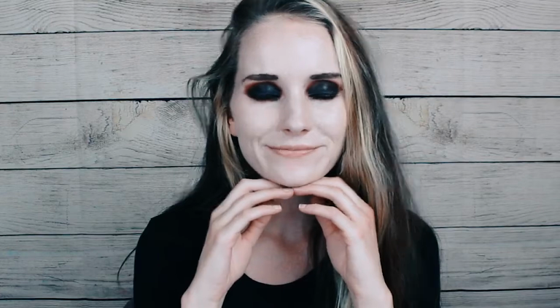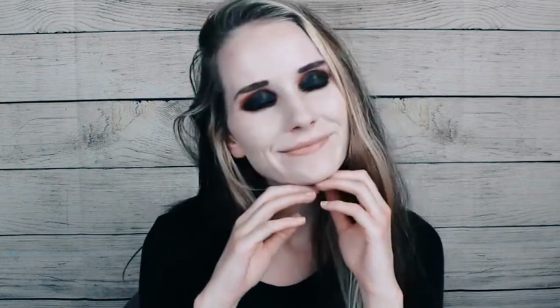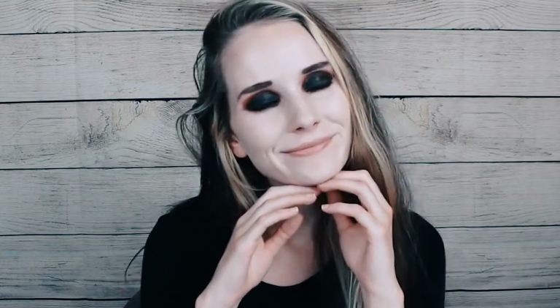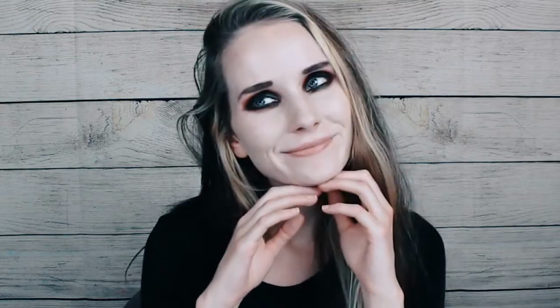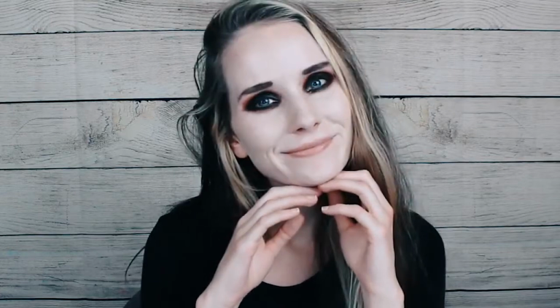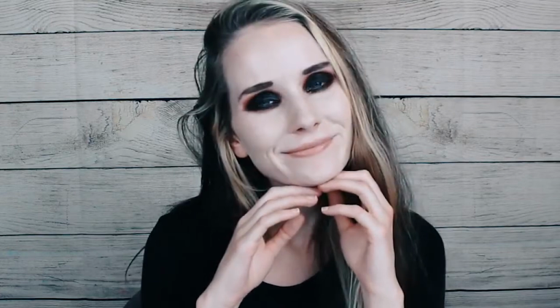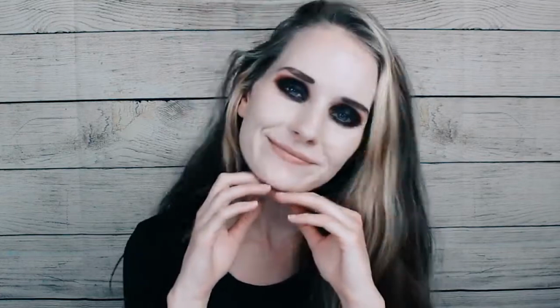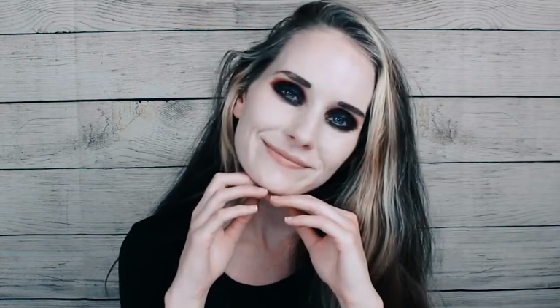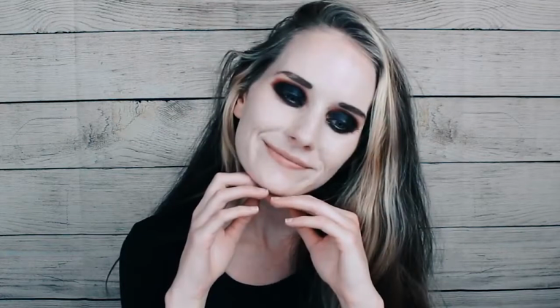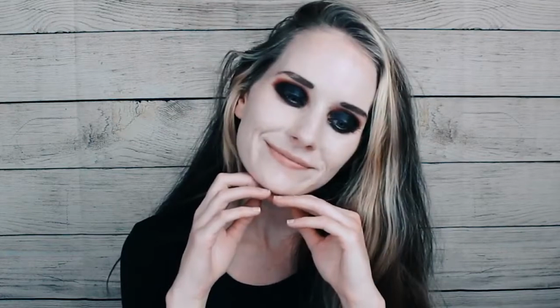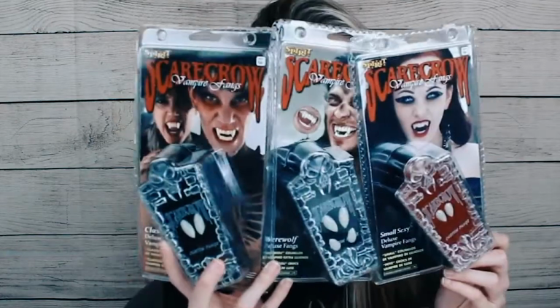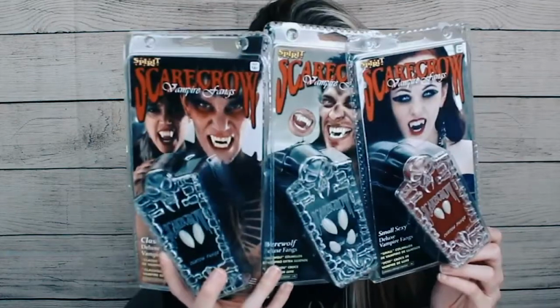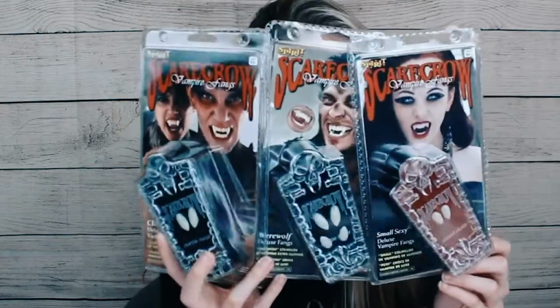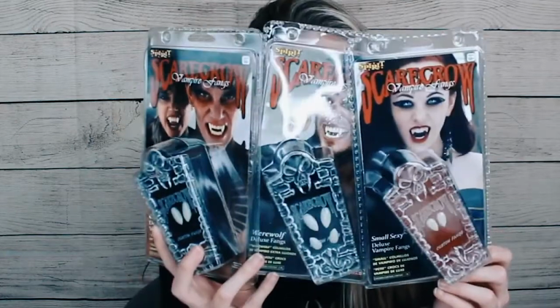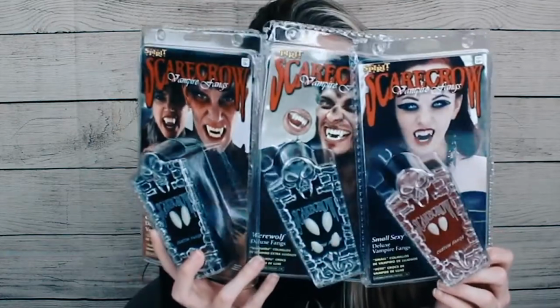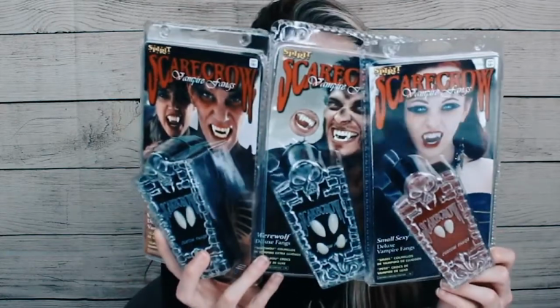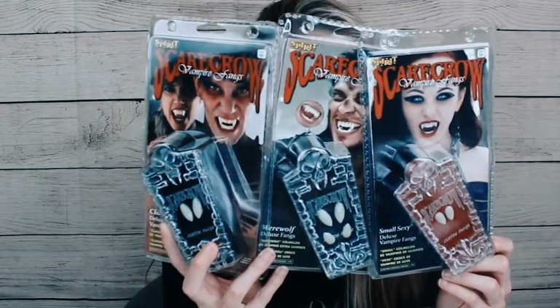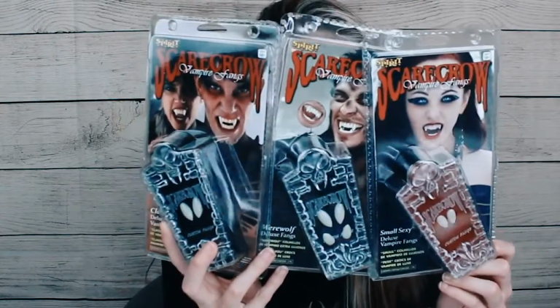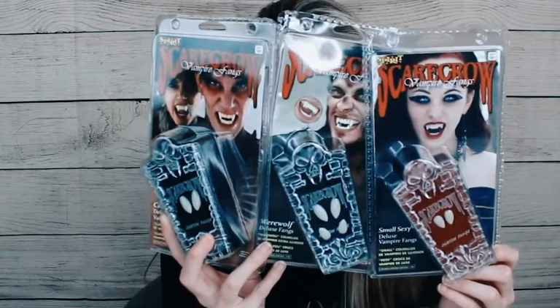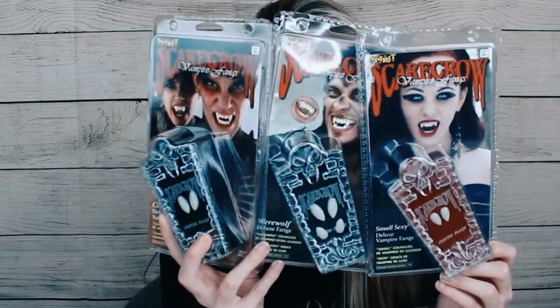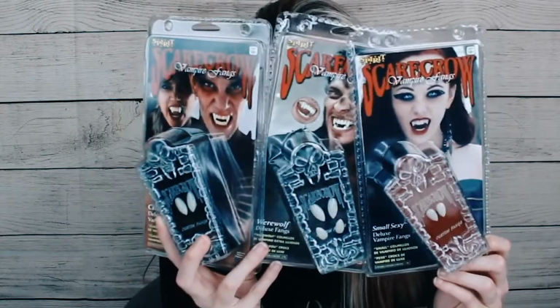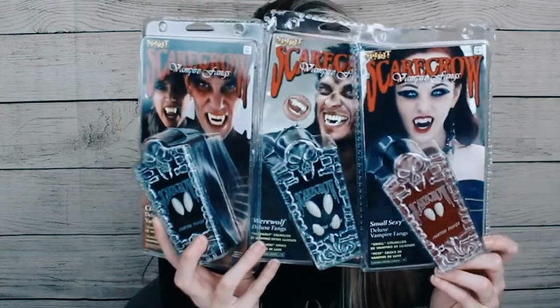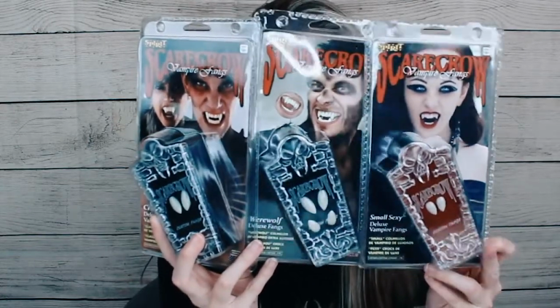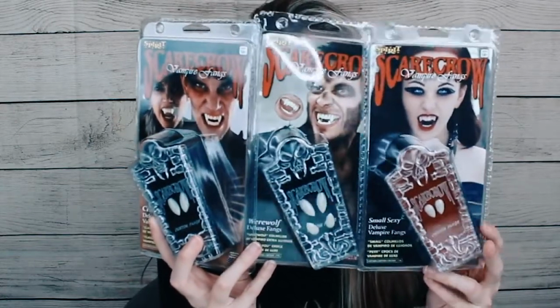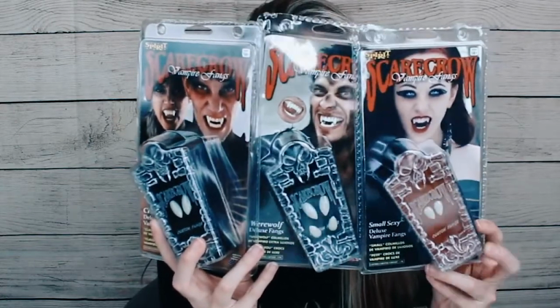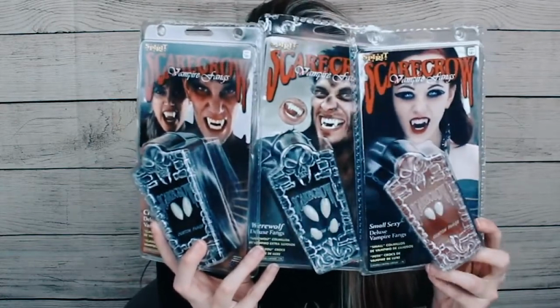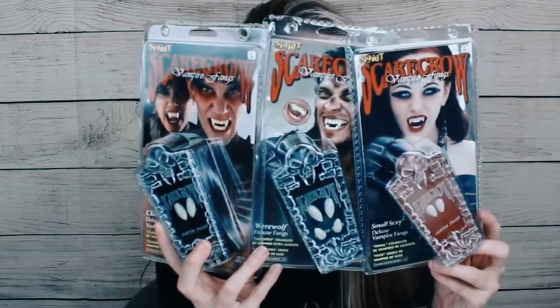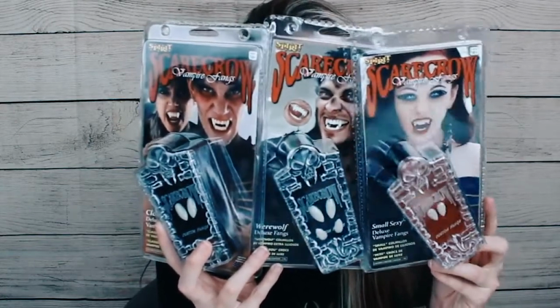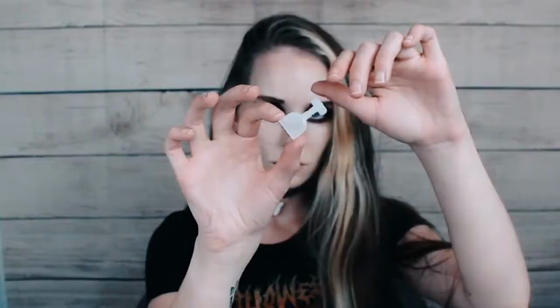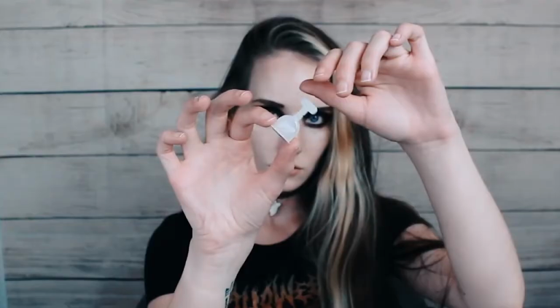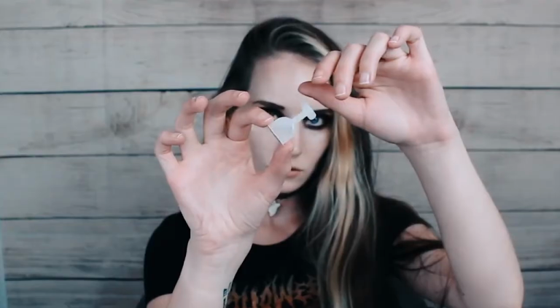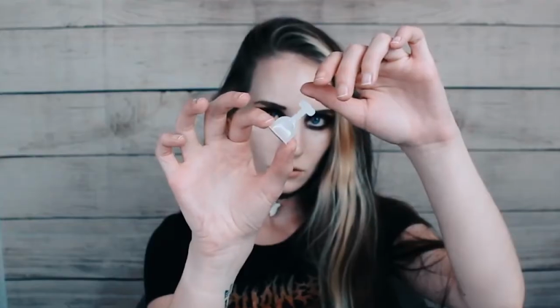Hi everyone, Ghostly Greetings! I'm going to show you how I mold and apply vampire fangs from Spirit Halloween.